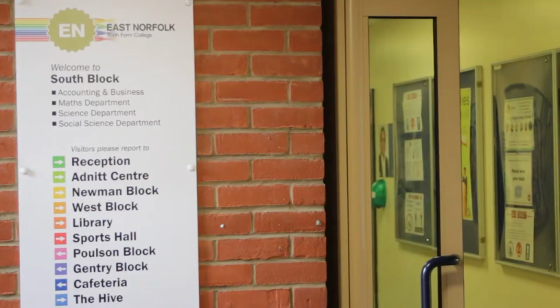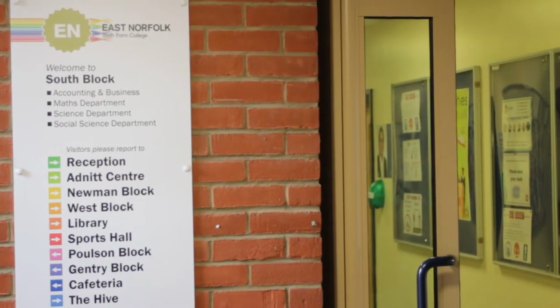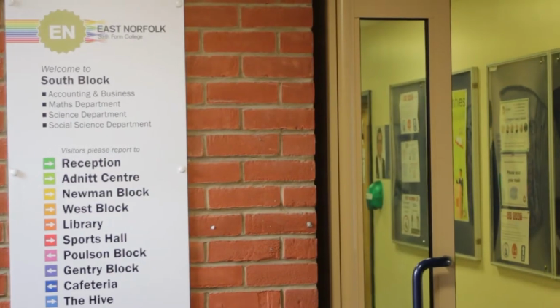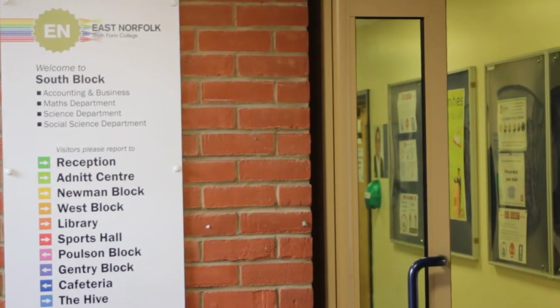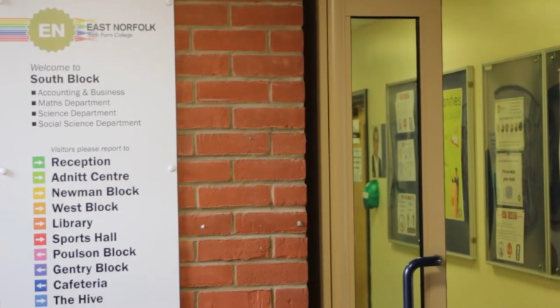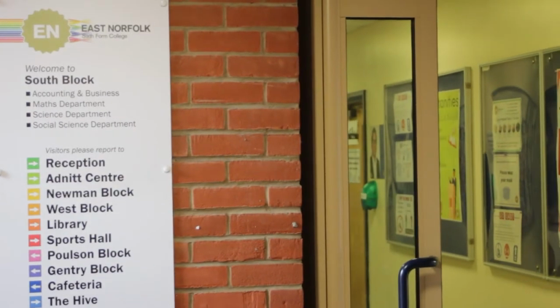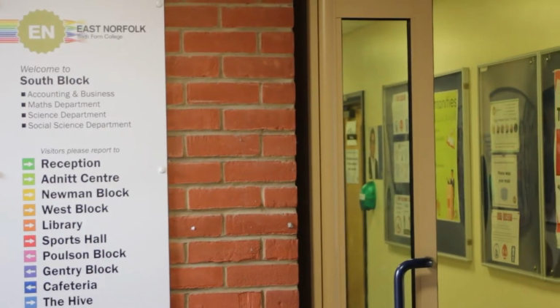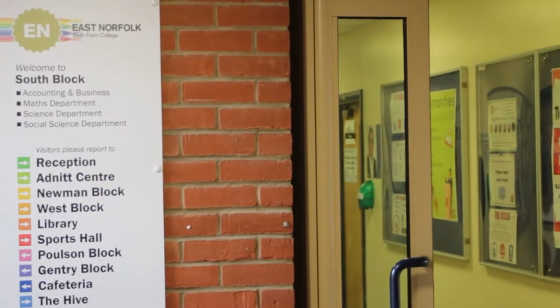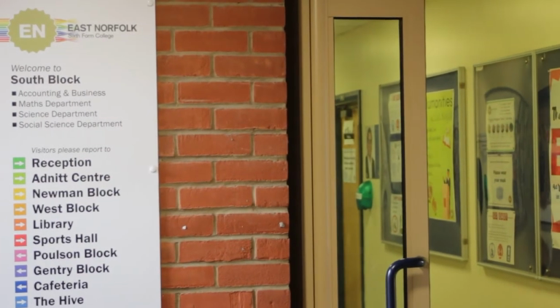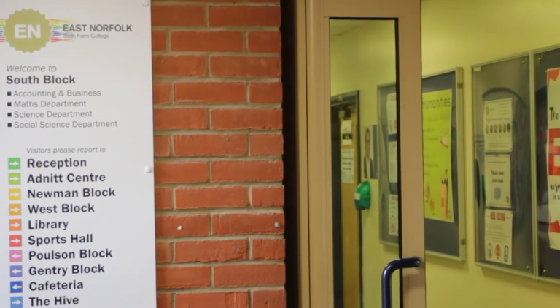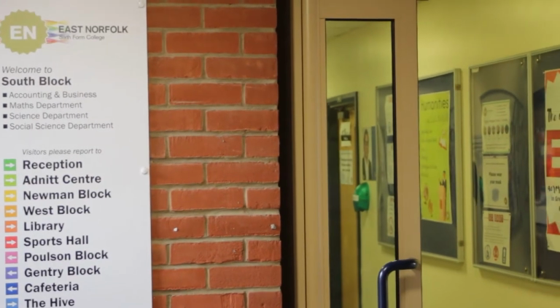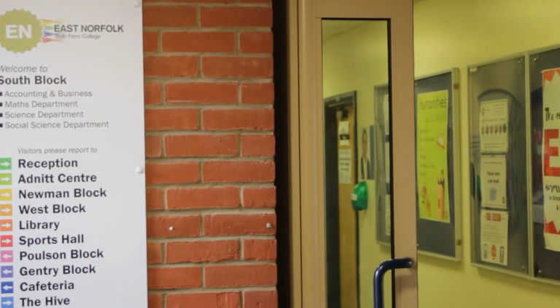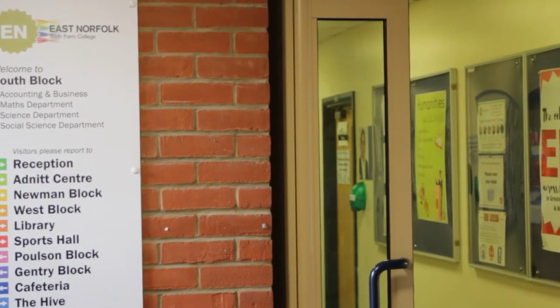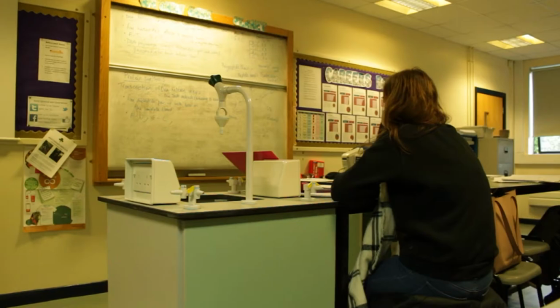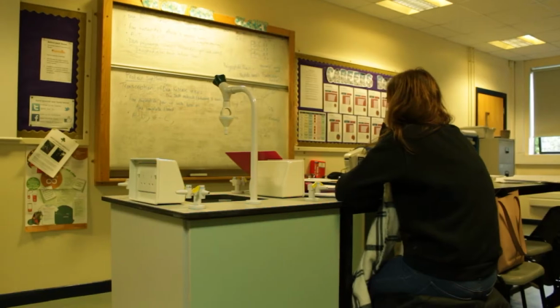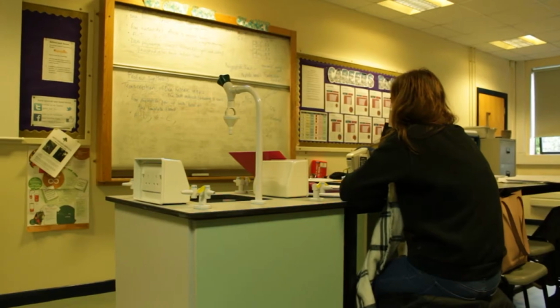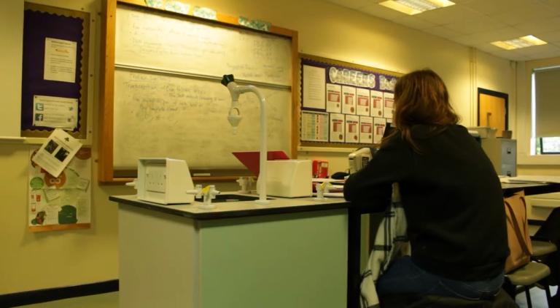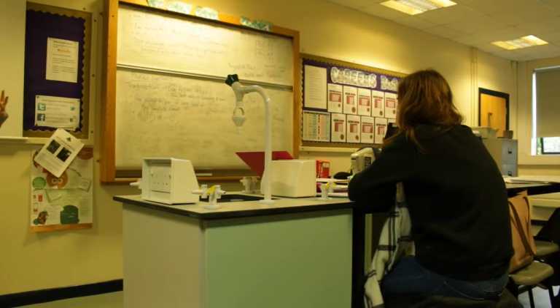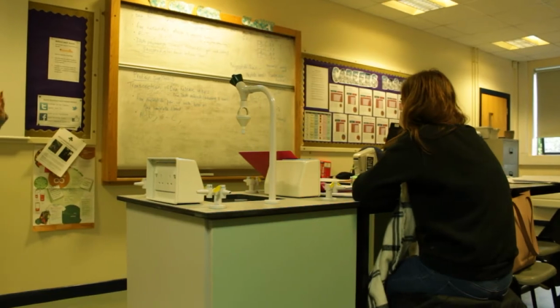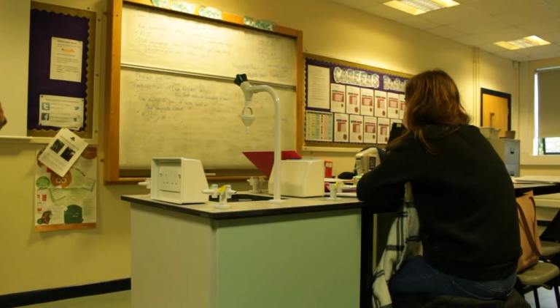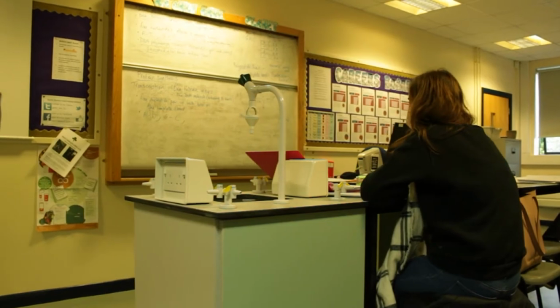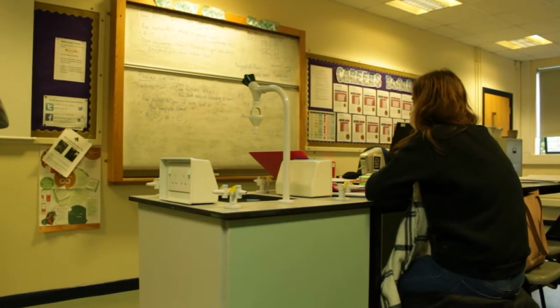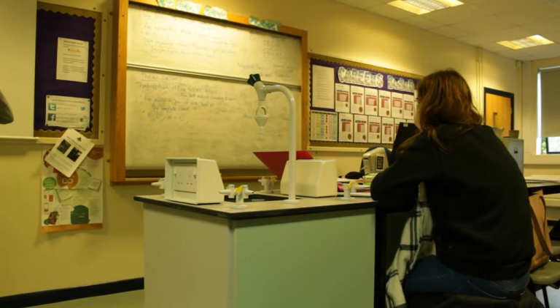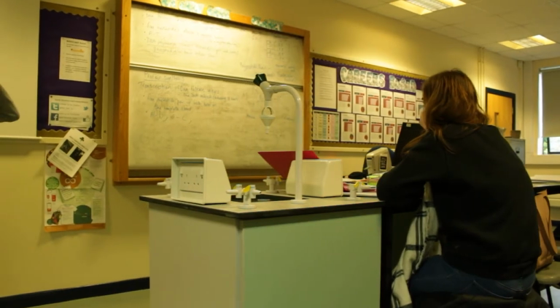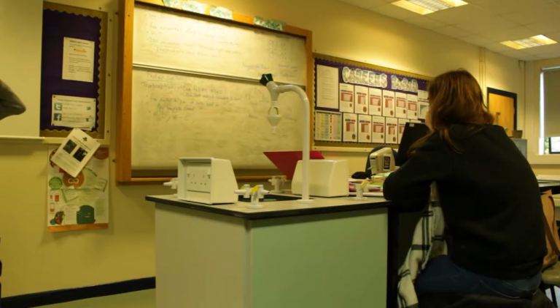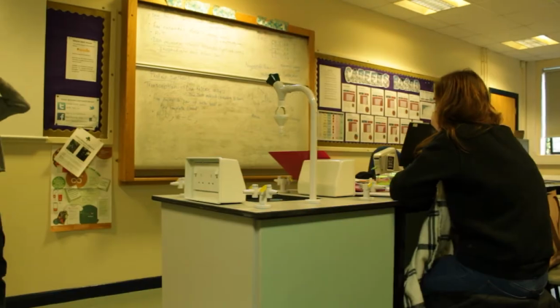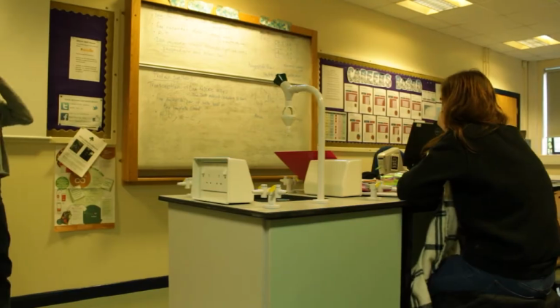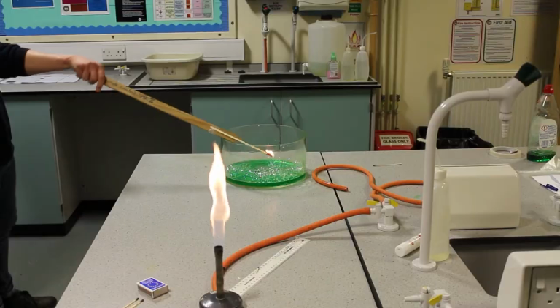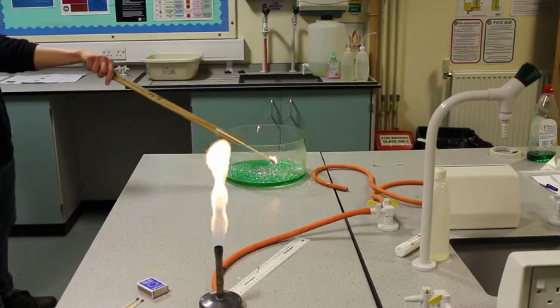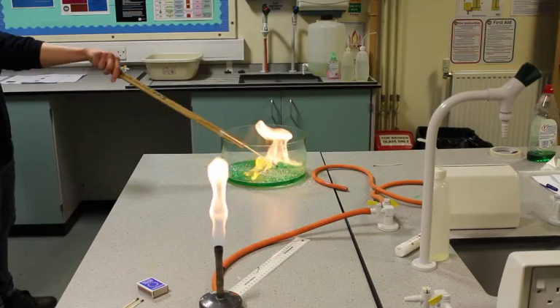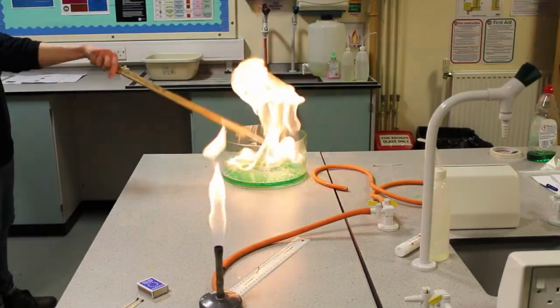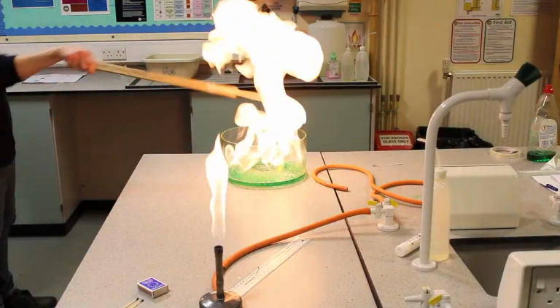In the centre of the campus is the South Block. Here you can find Lab and Earth Sciences, Health and Social Care, Maths and Physics.